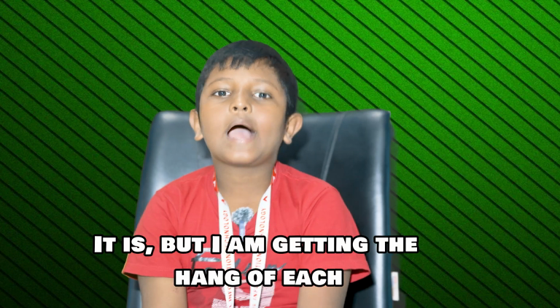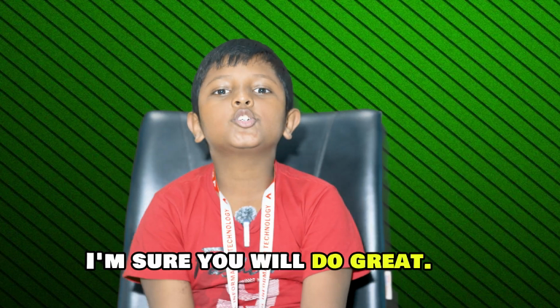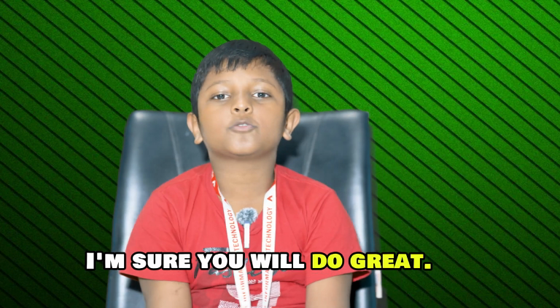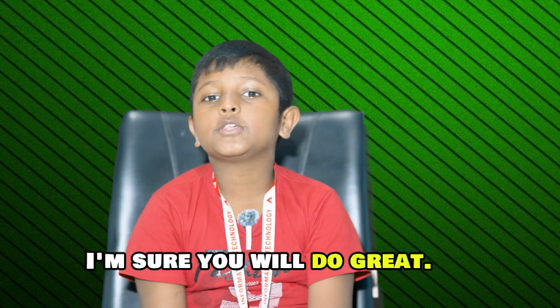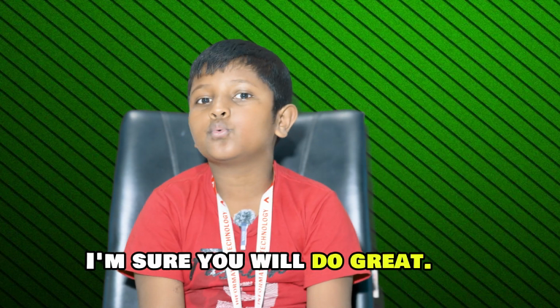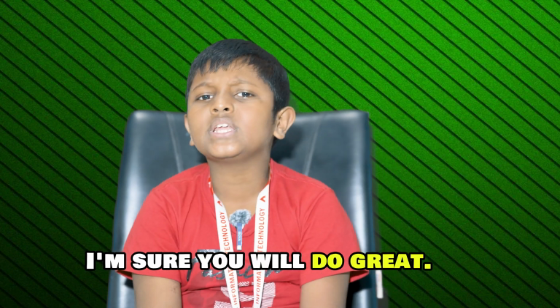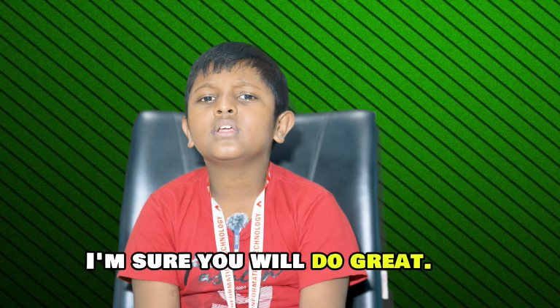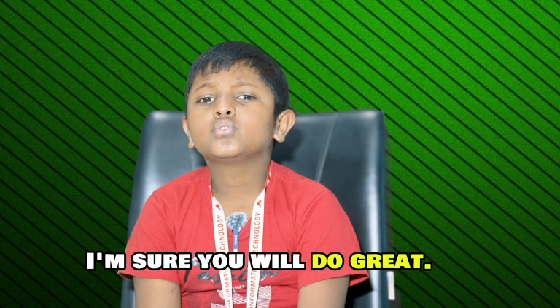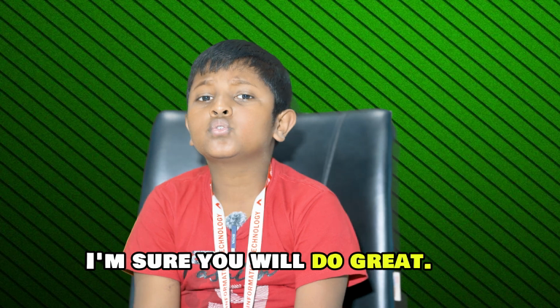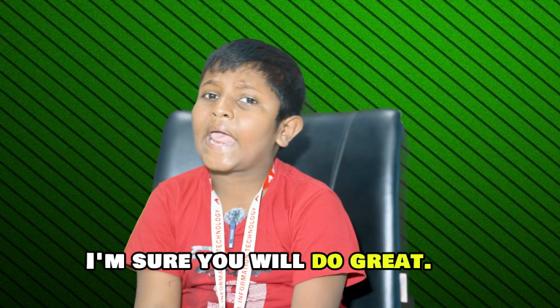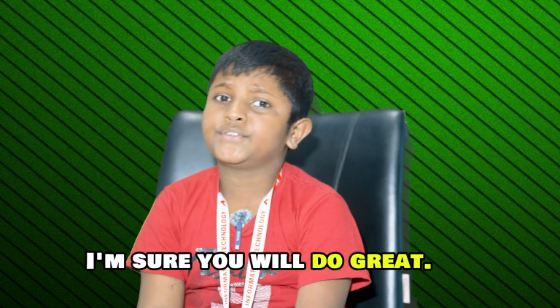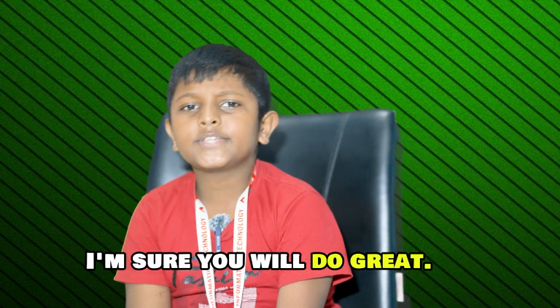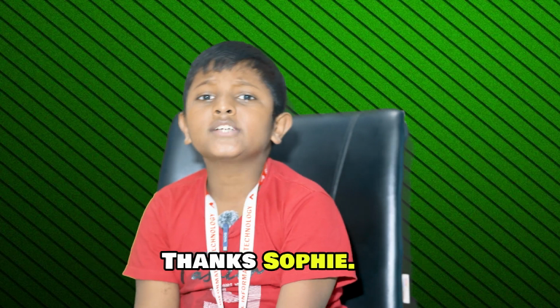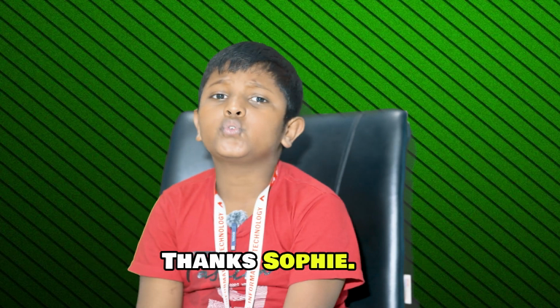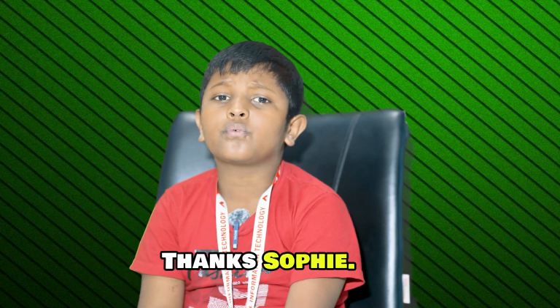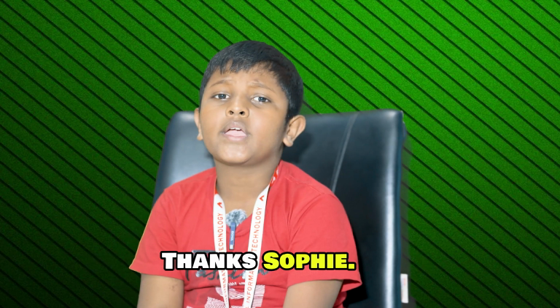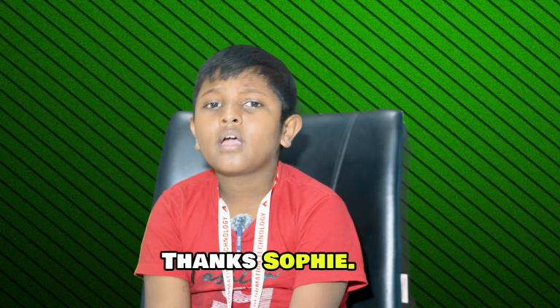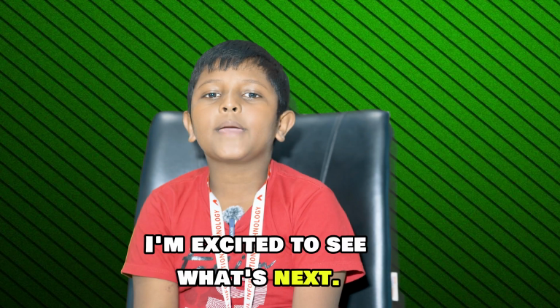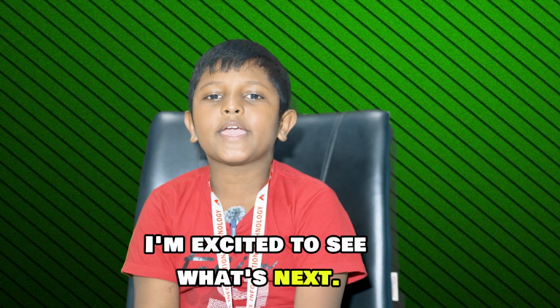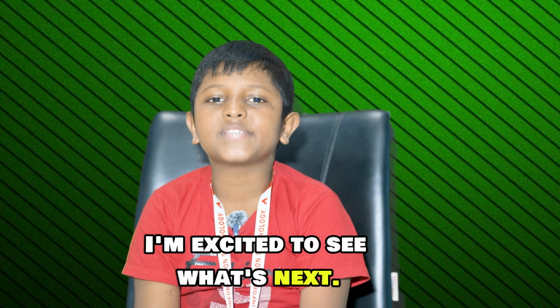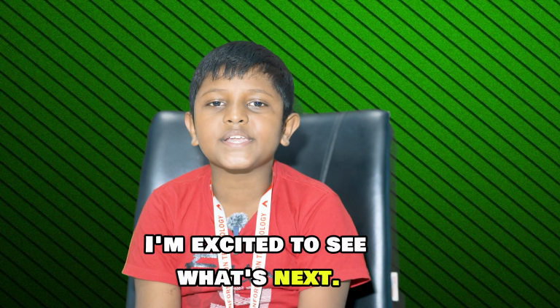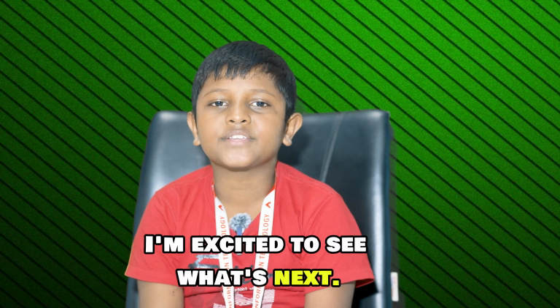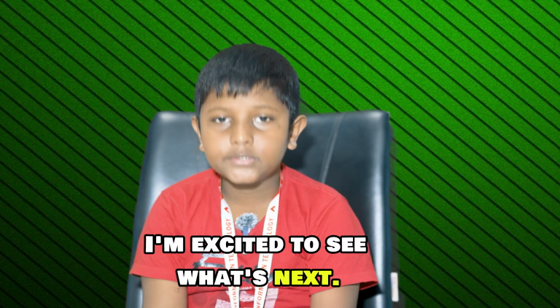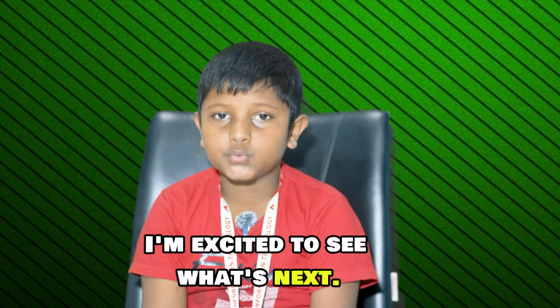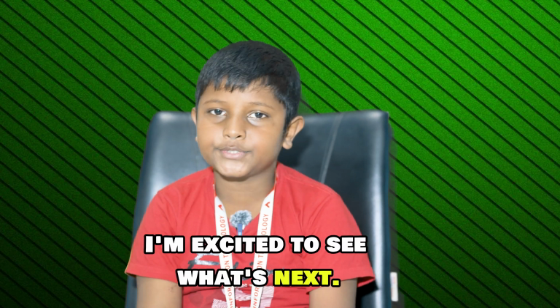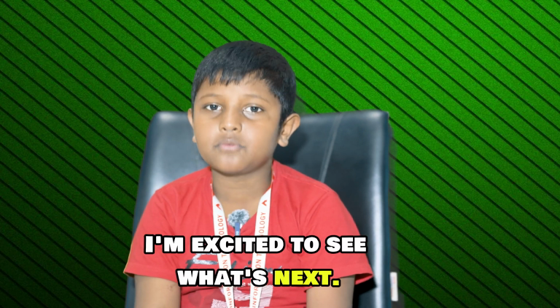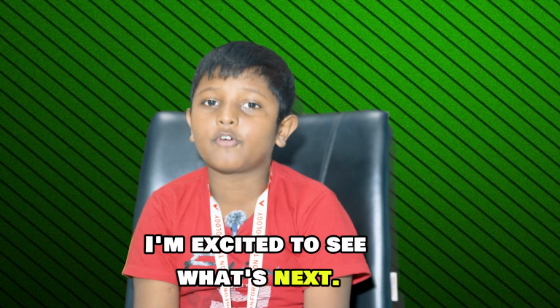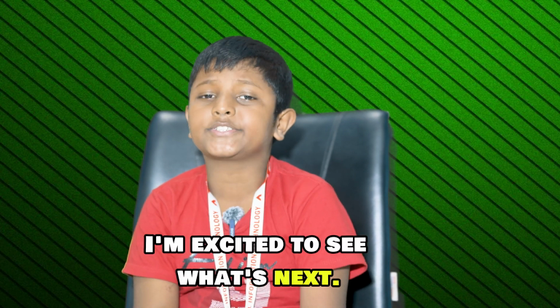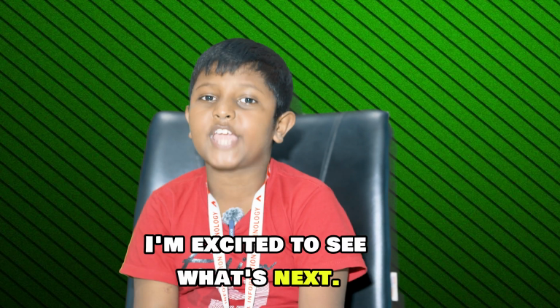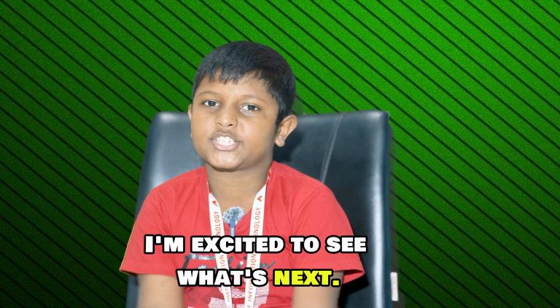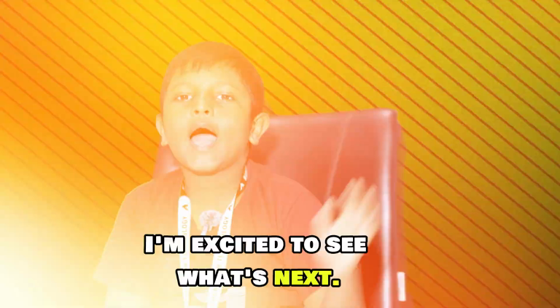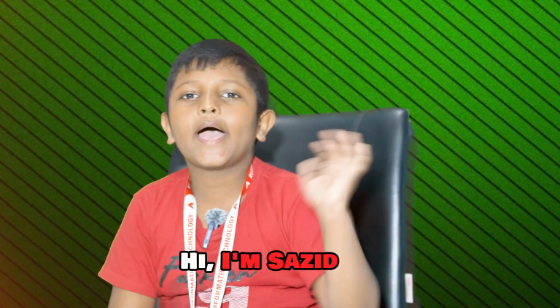I am sure you will do great. Thanks Sophie. I am excited to see what's next.